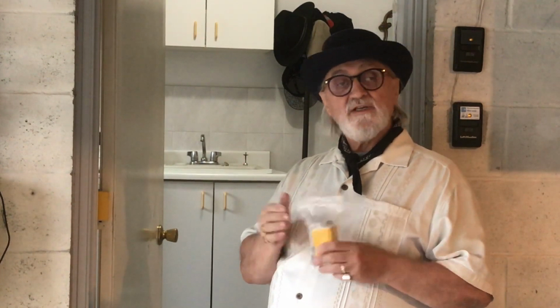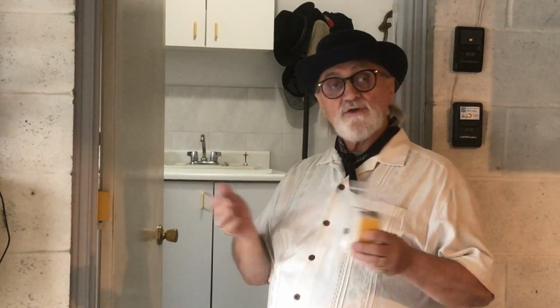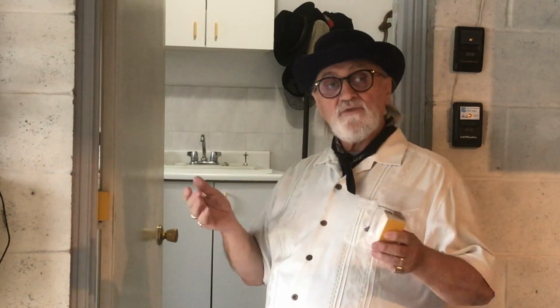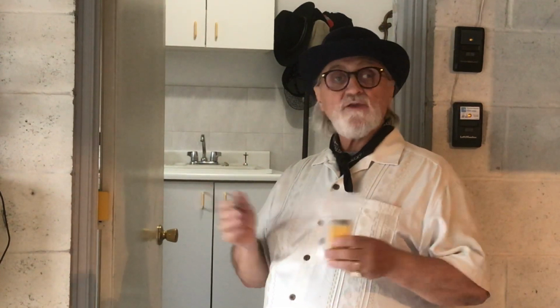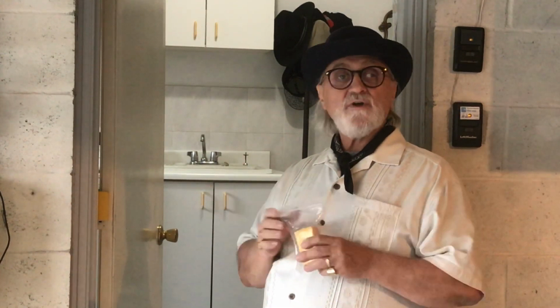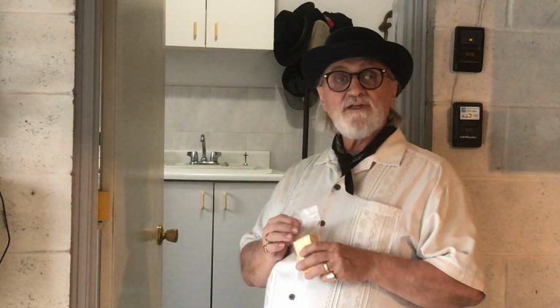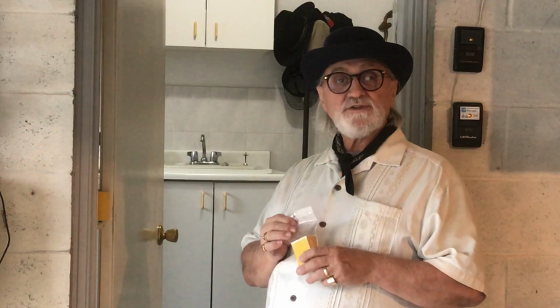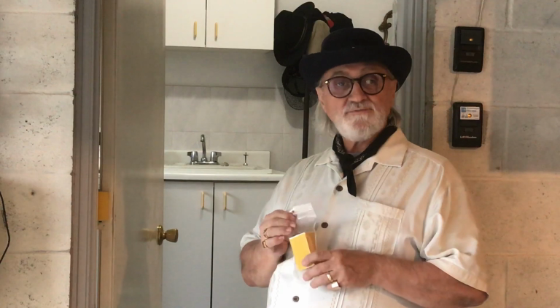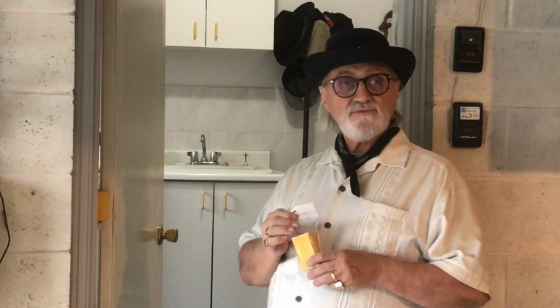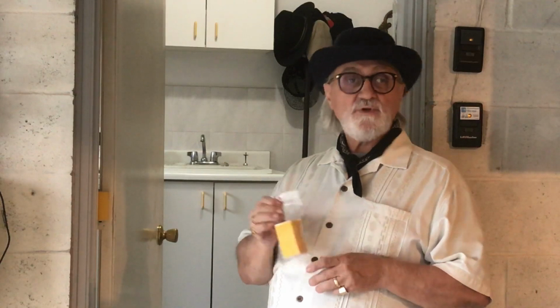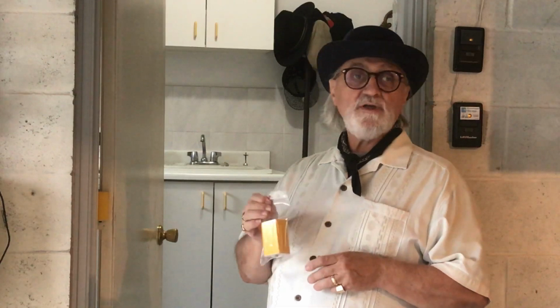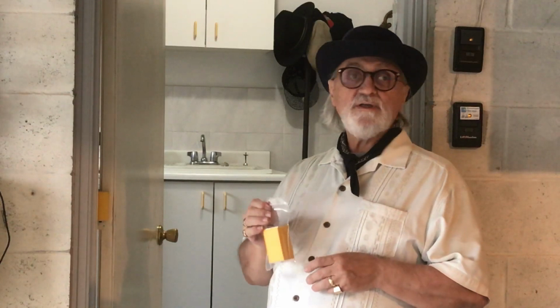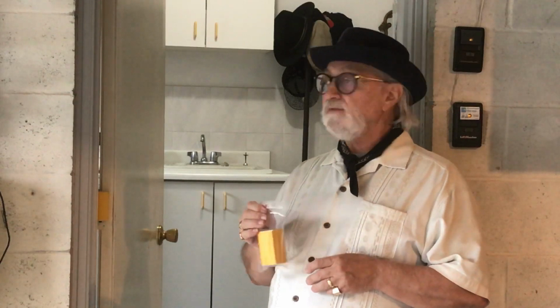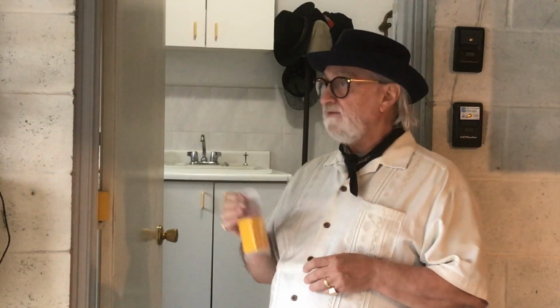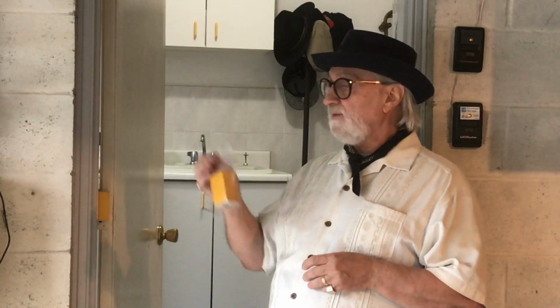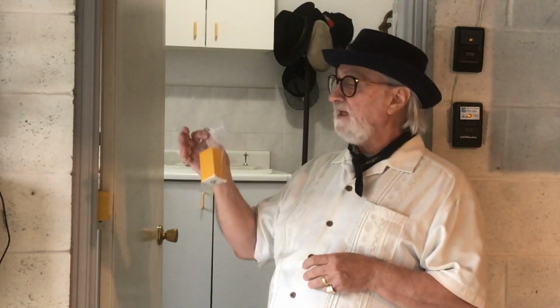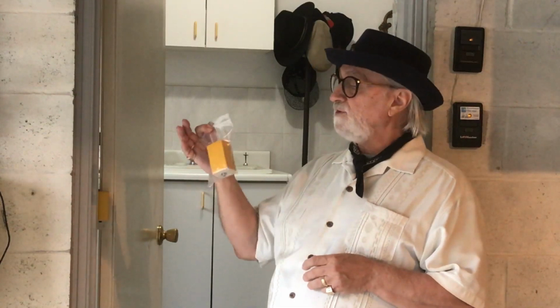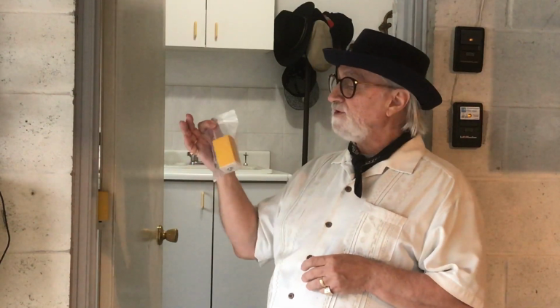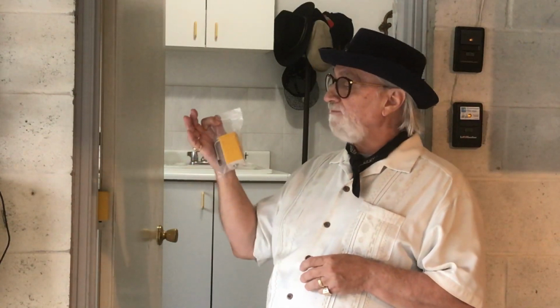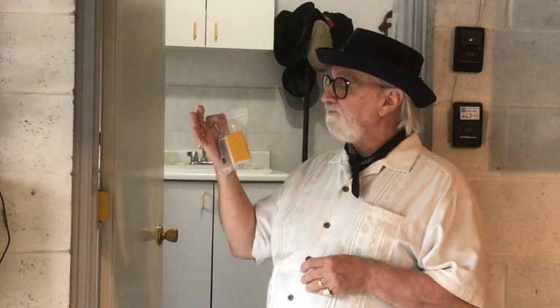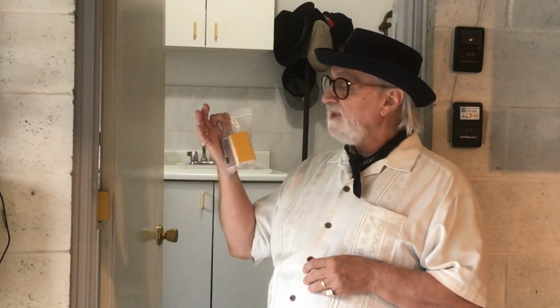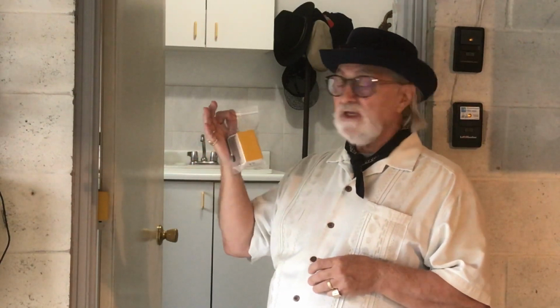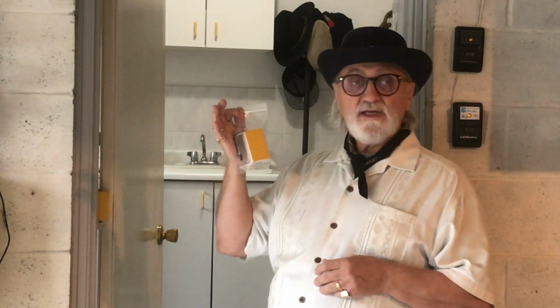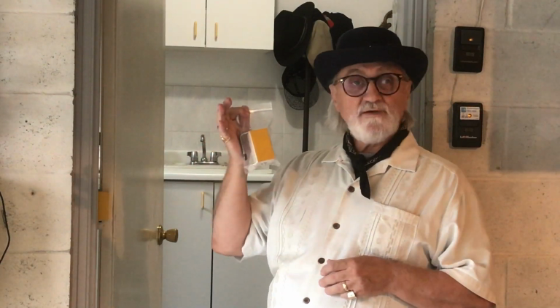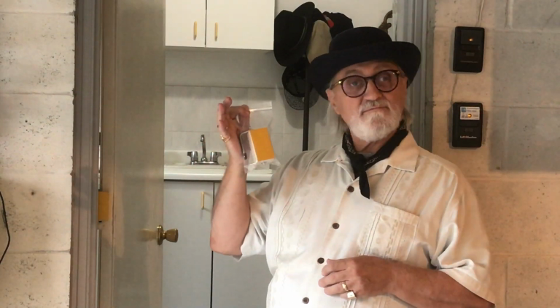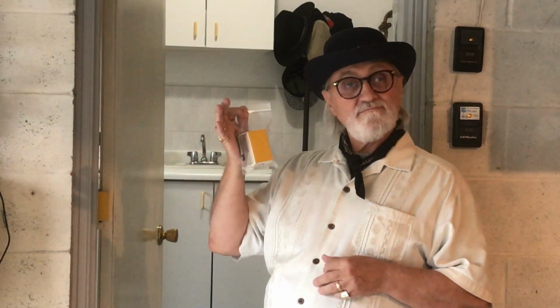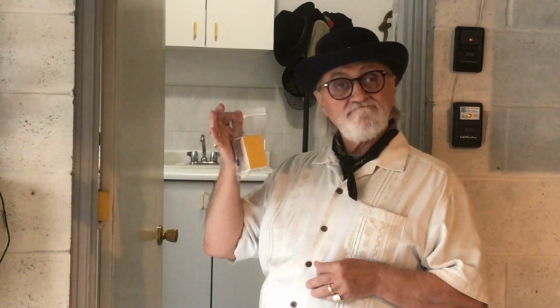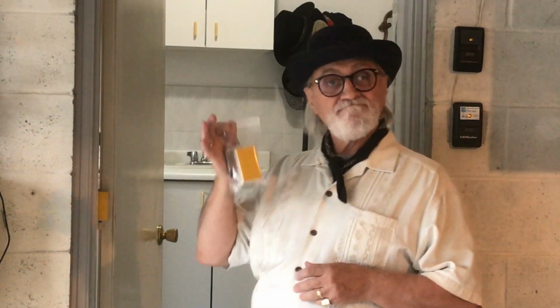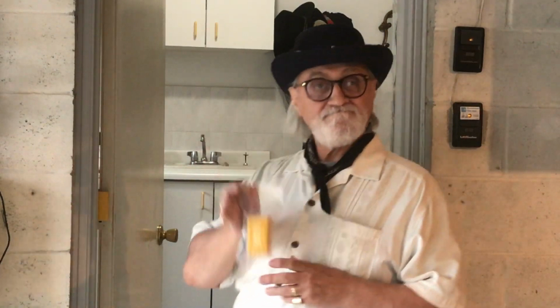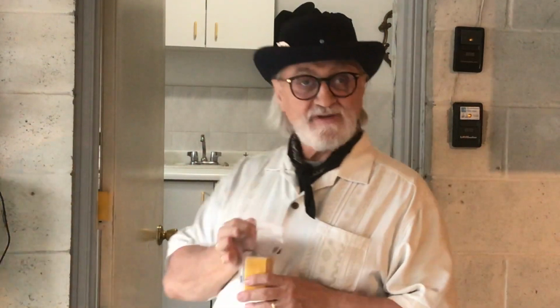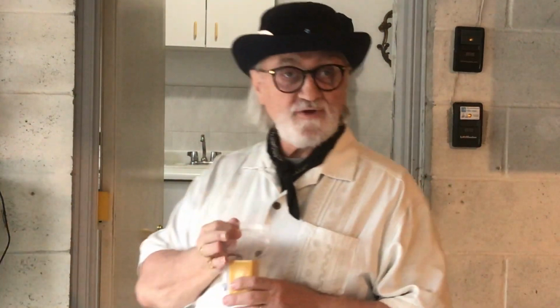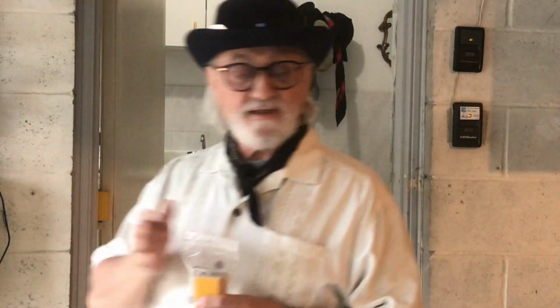Thank you very much. Tony from the Hanging Door Stop. In and out. Have a good day.